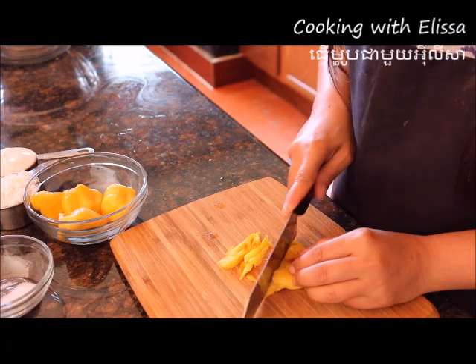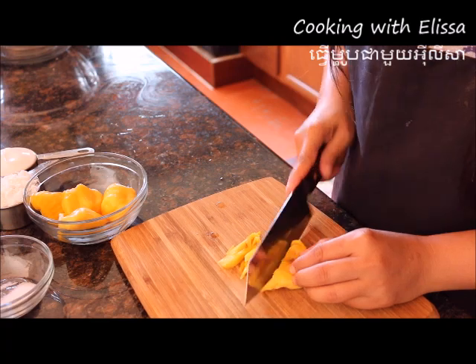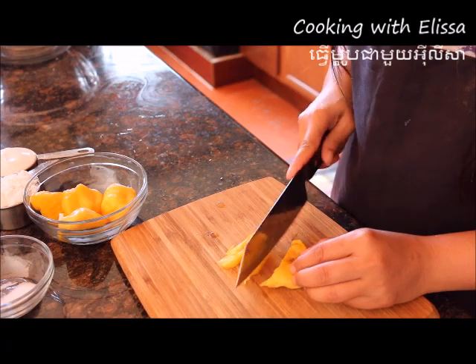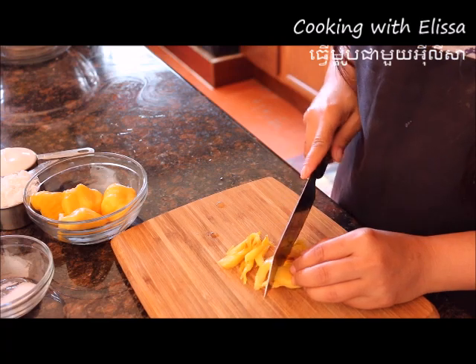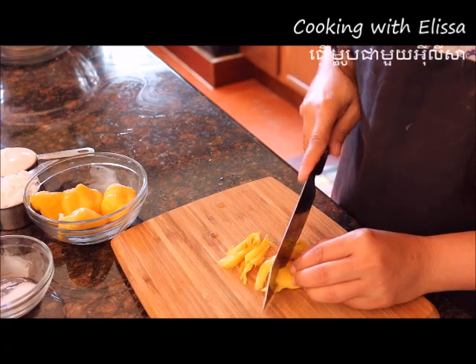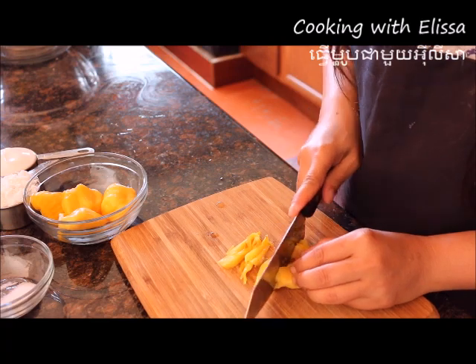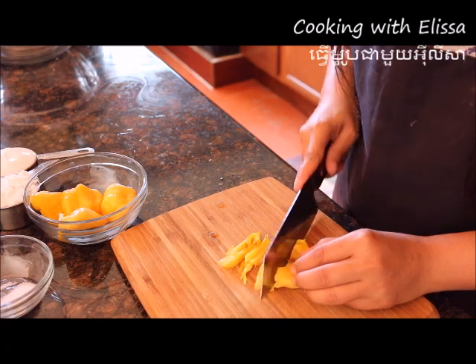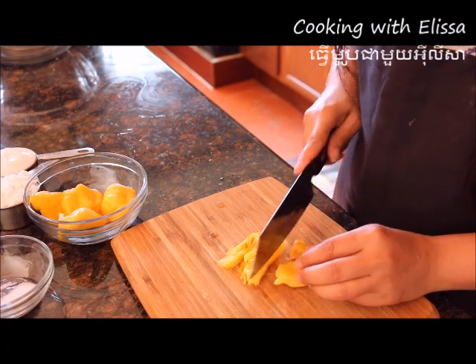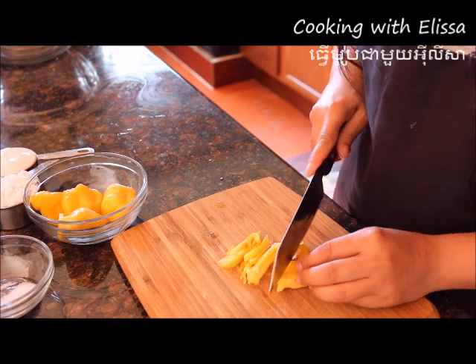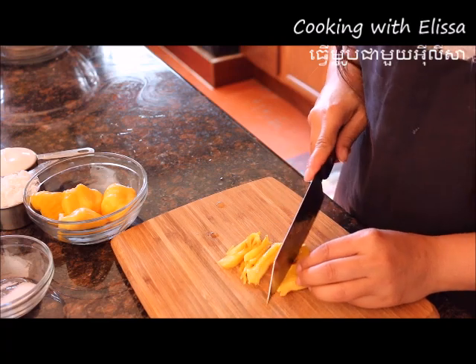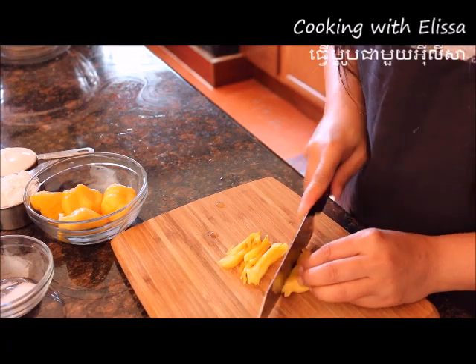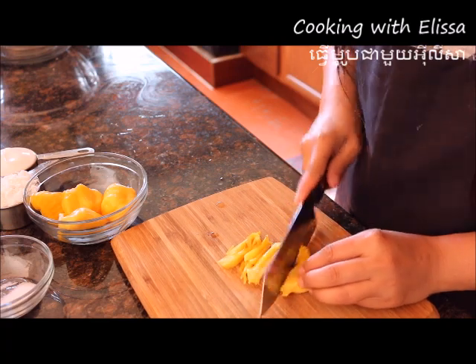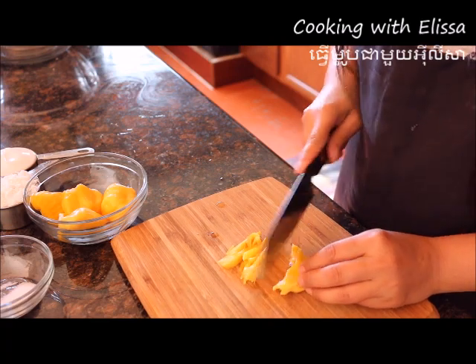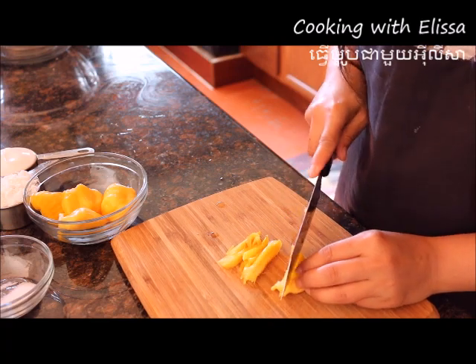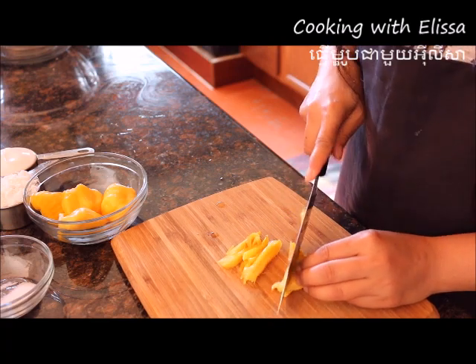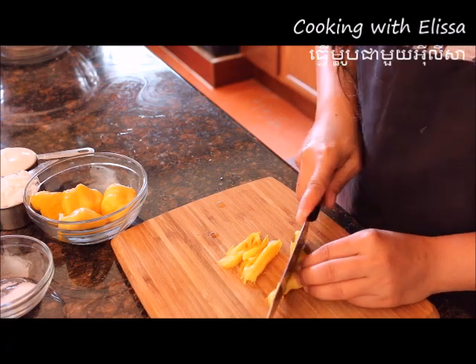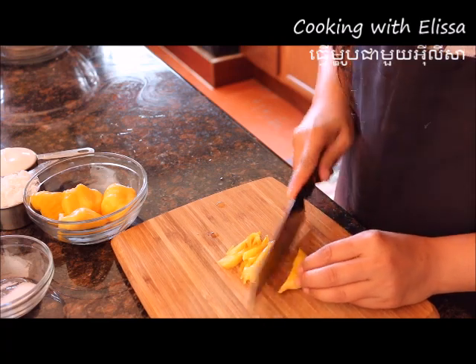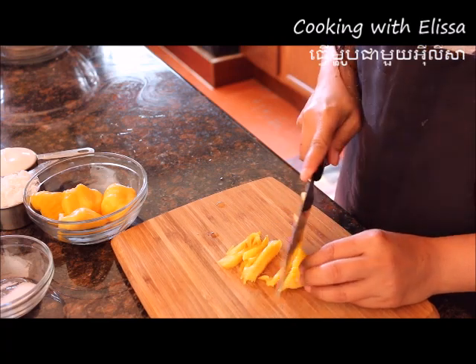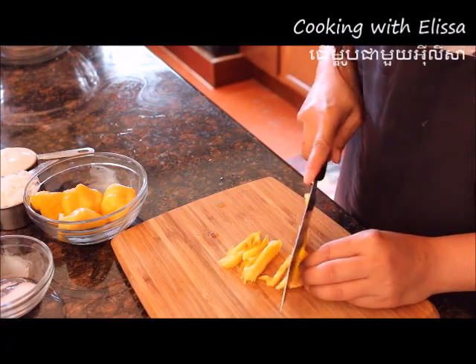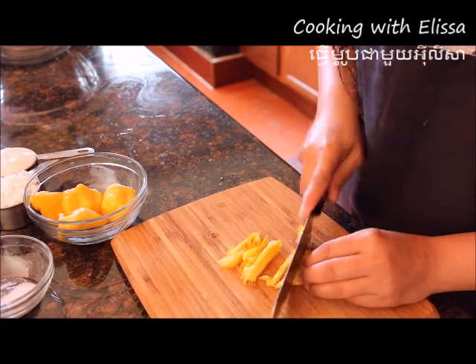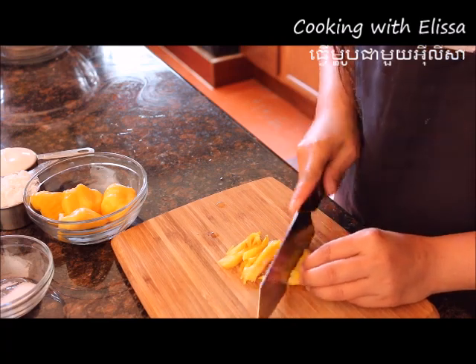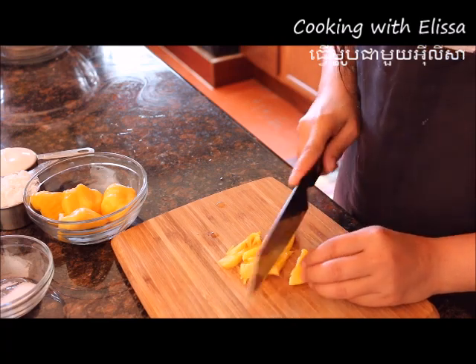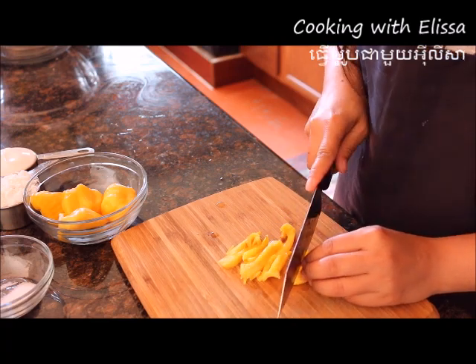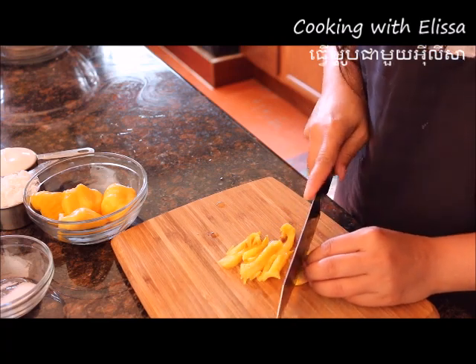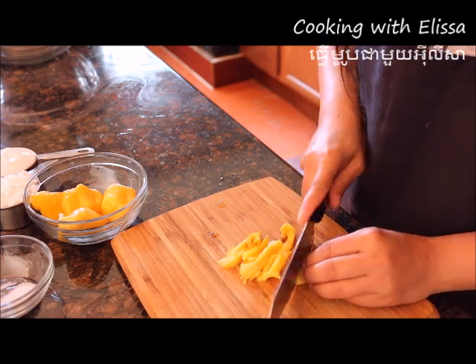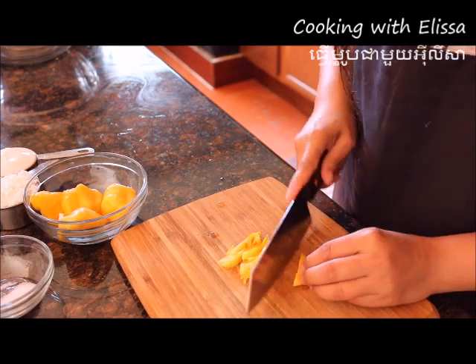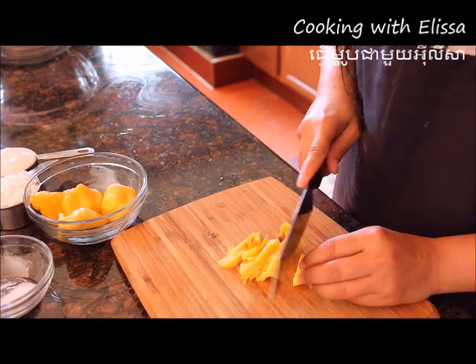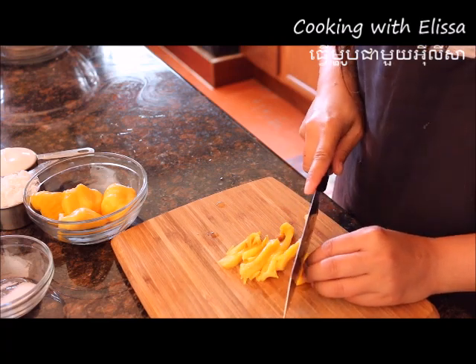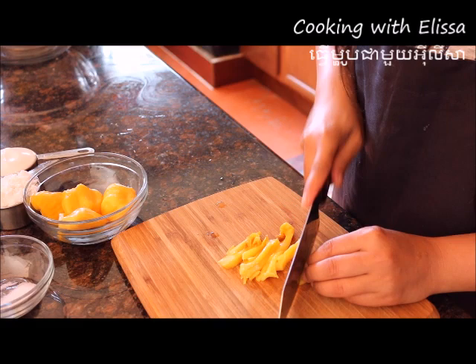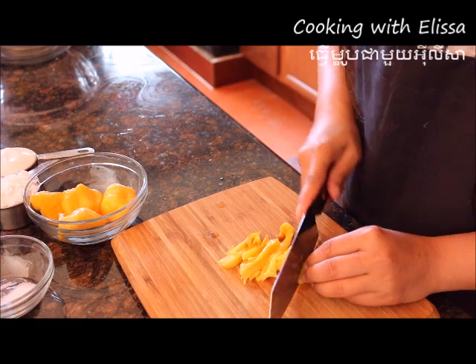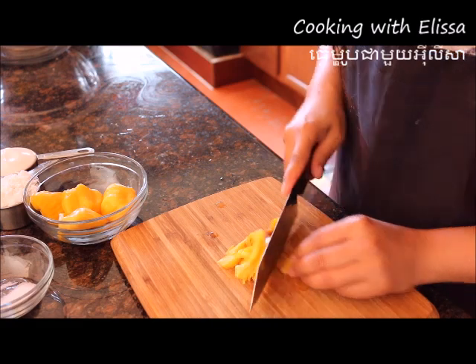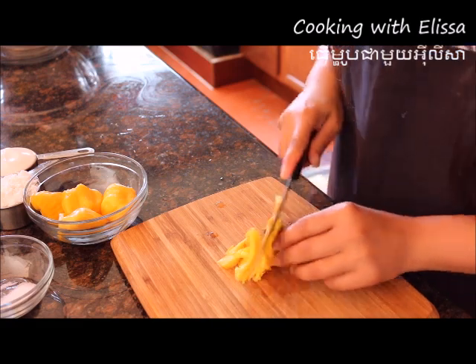The first thing that I'm going to do is I'm going to slice my jackfruit thinly.